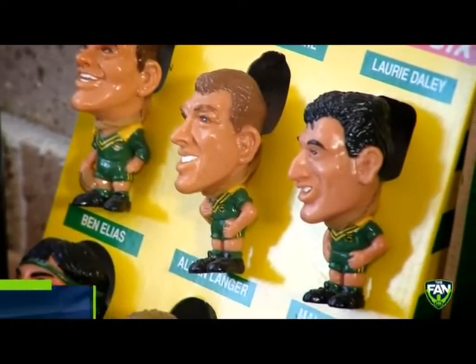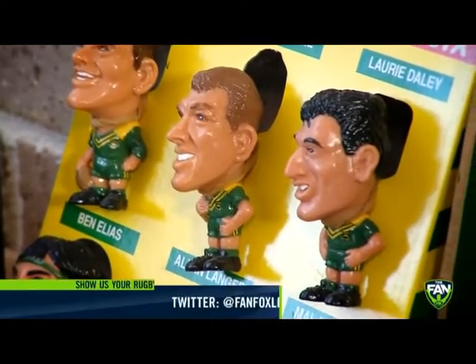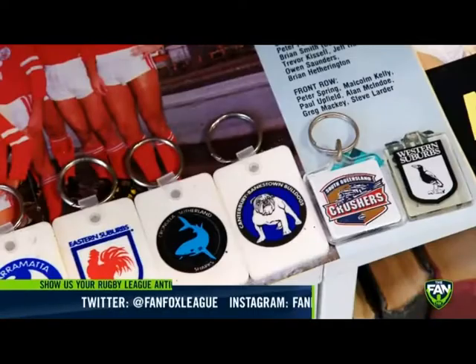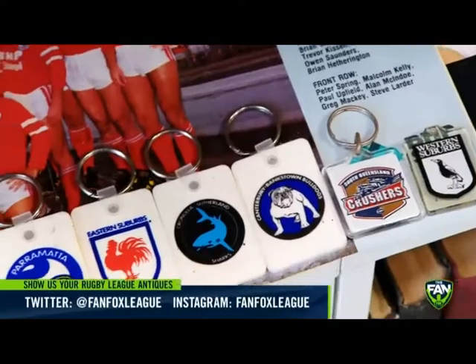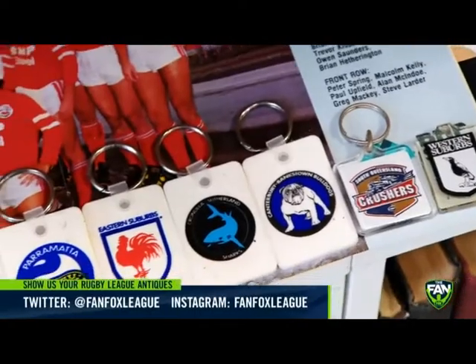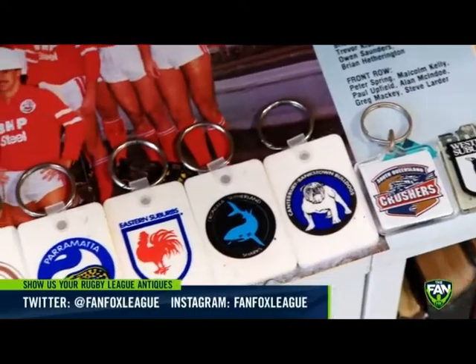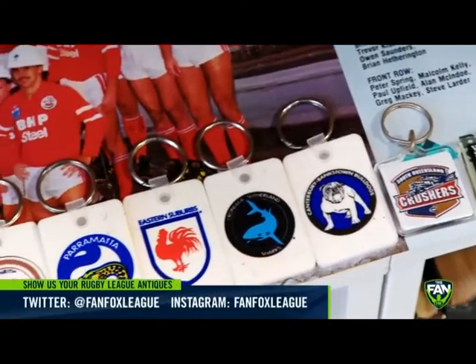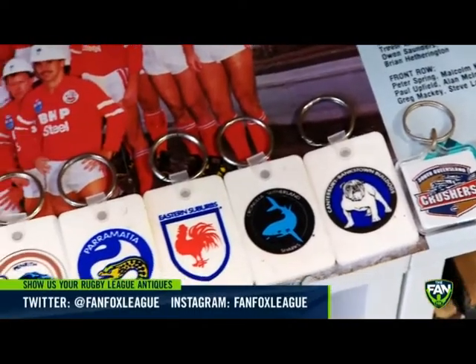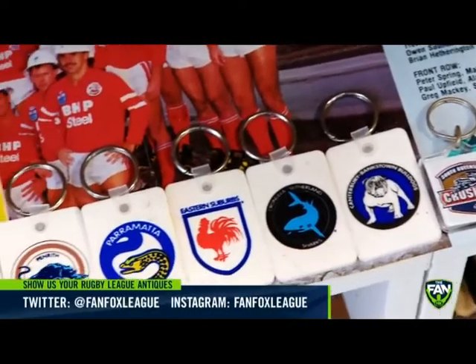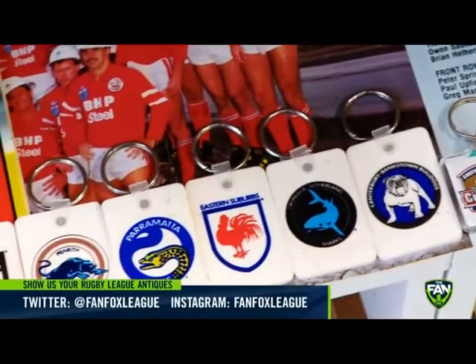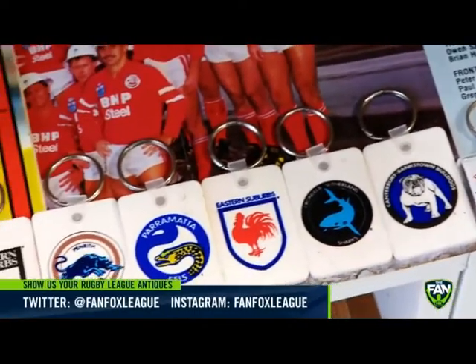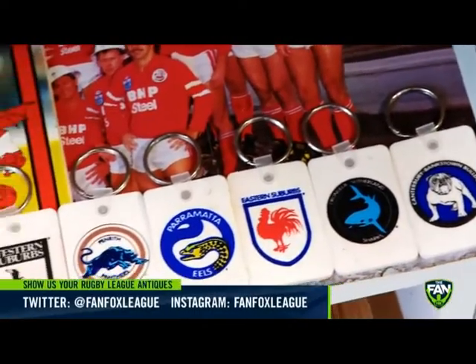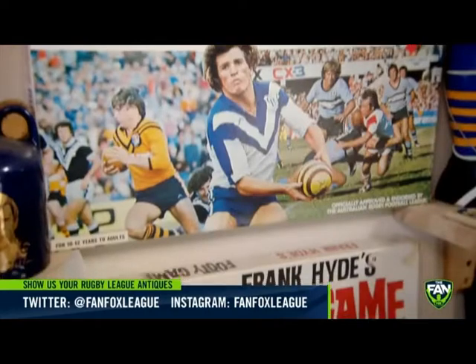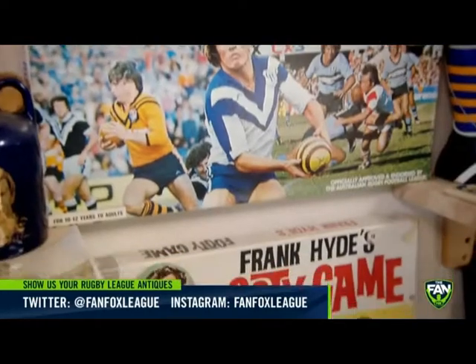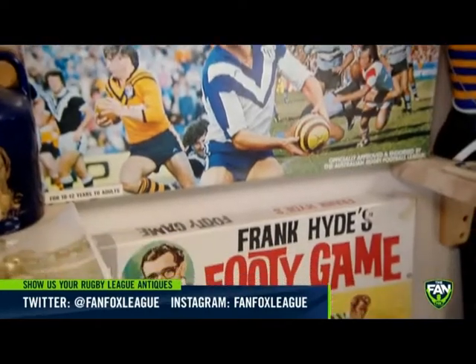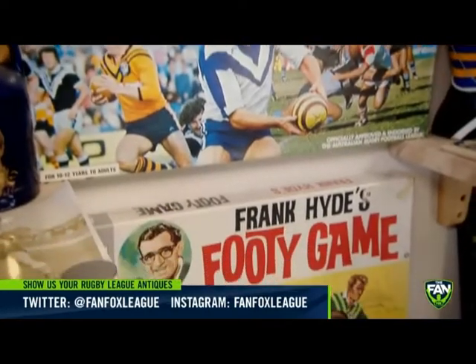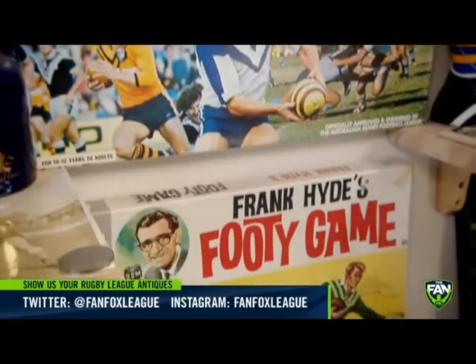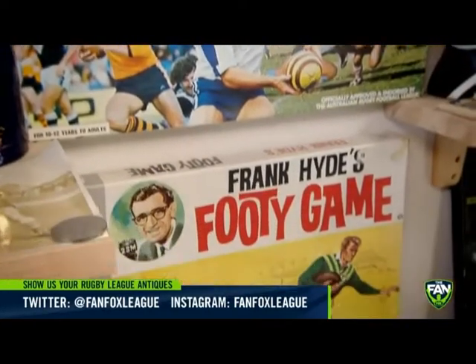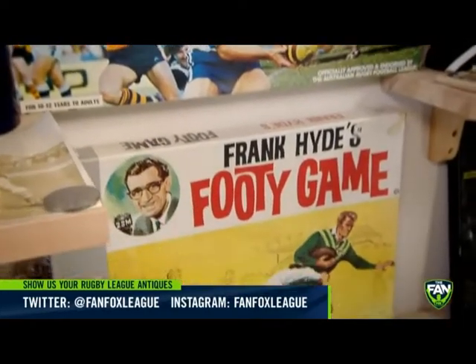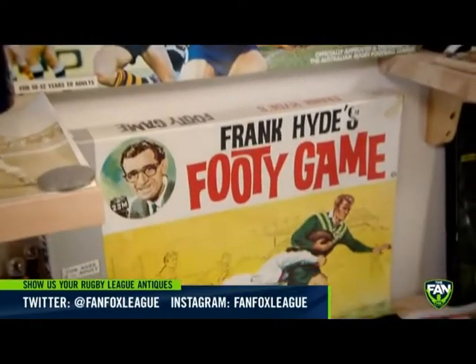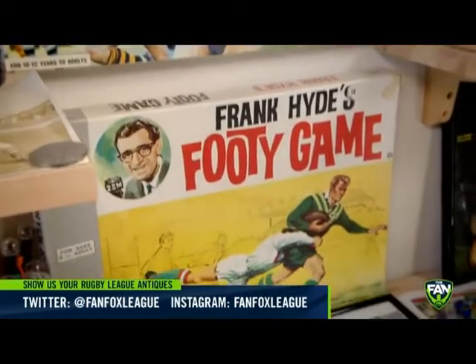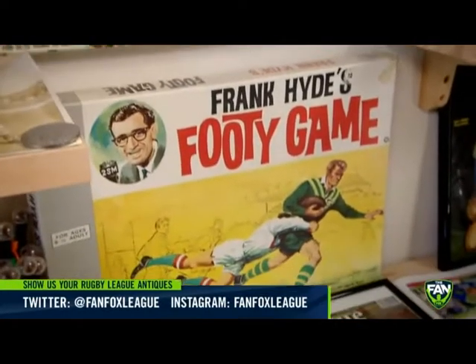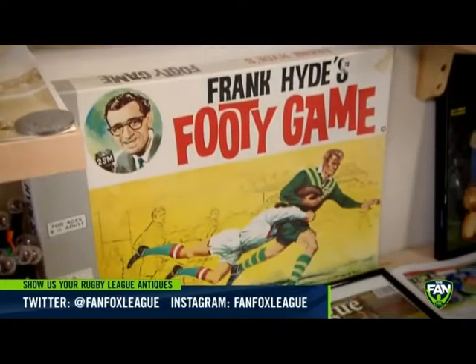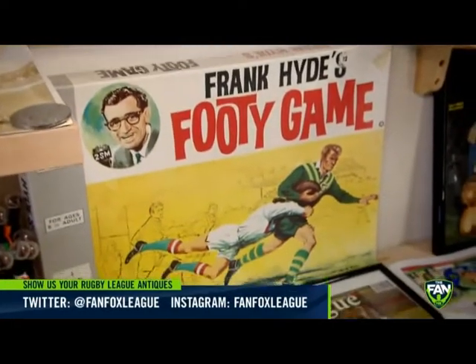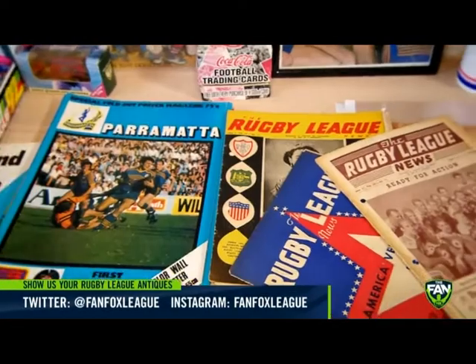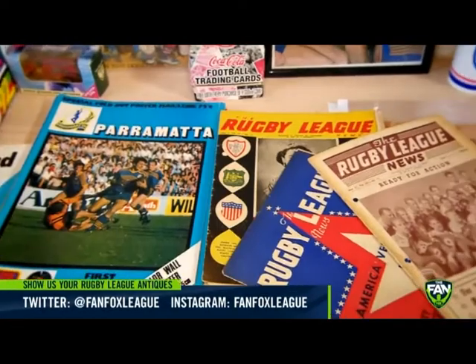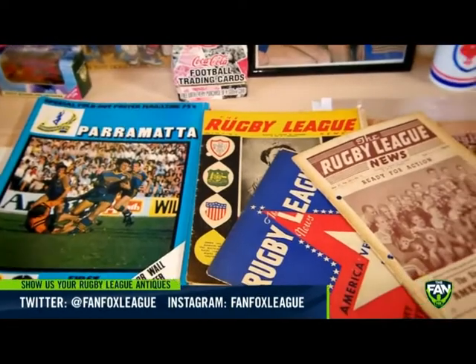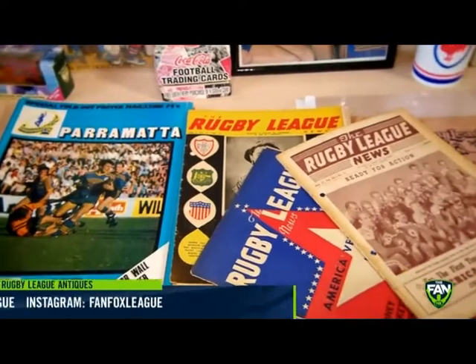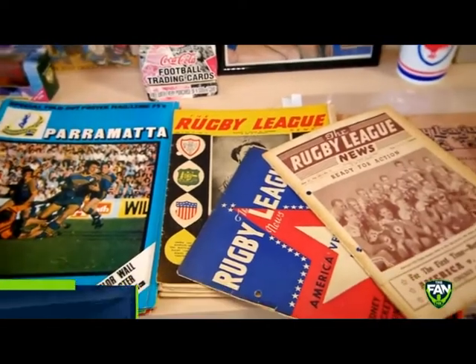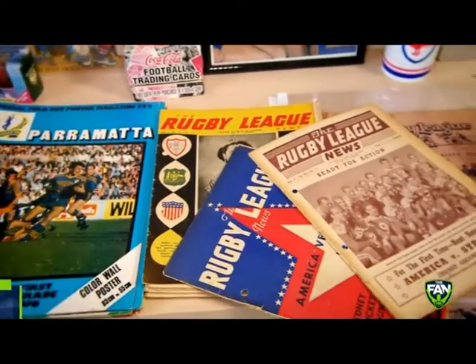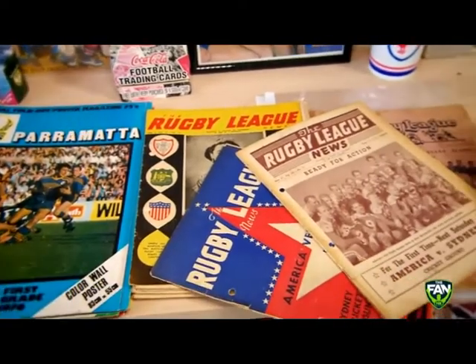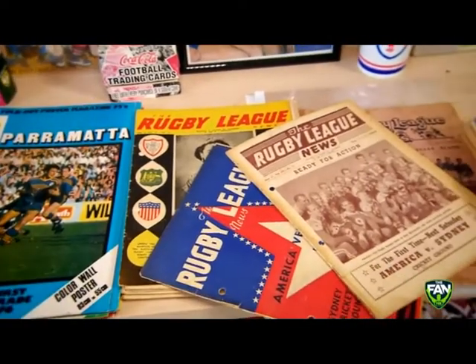Feel free to share with us your rugby league antiques on Twitter or Instagram at FanFoxLeague.